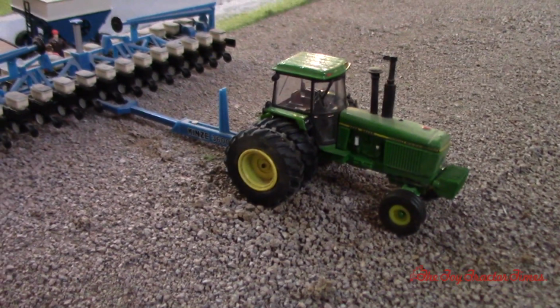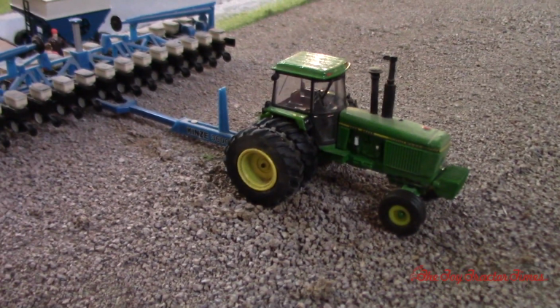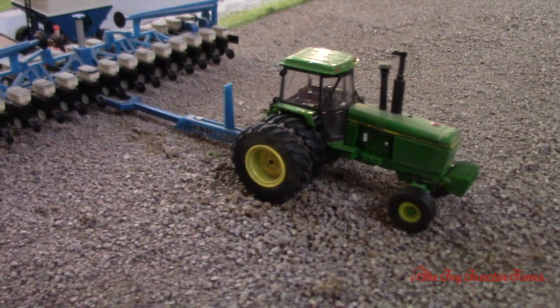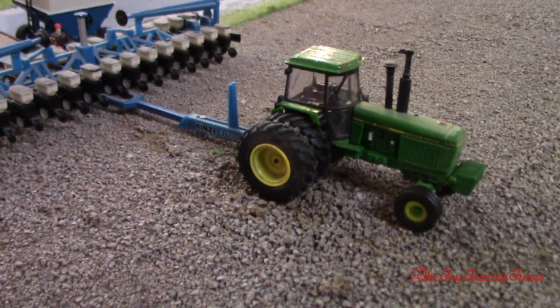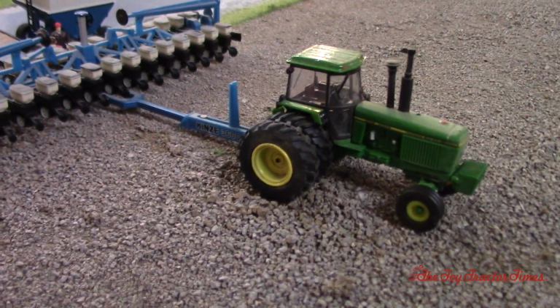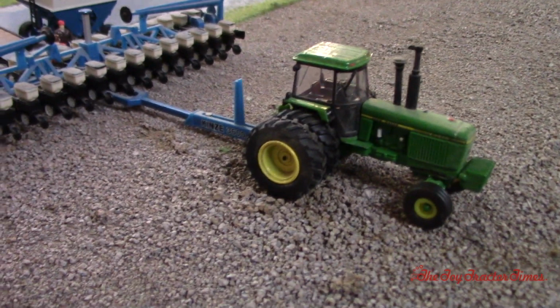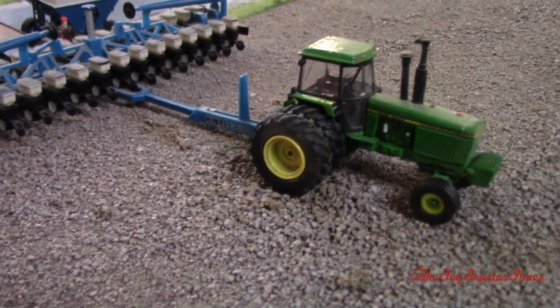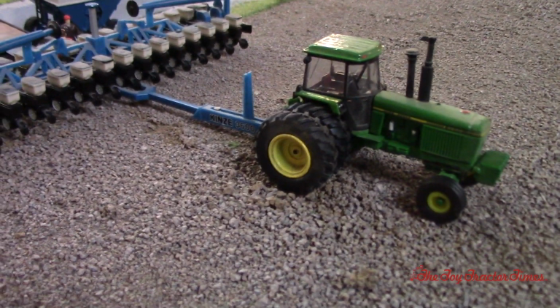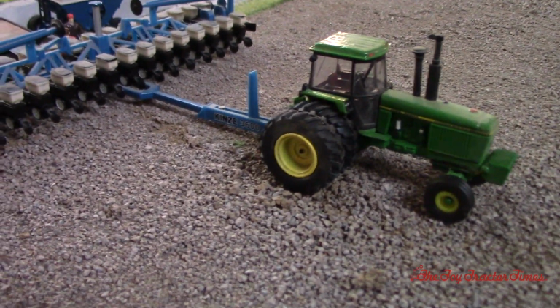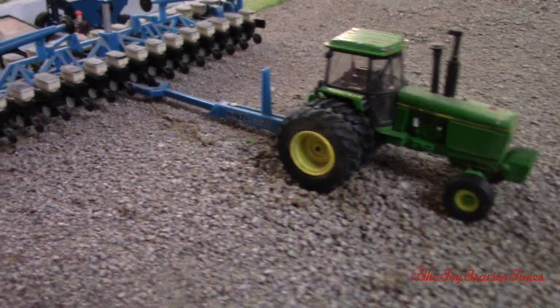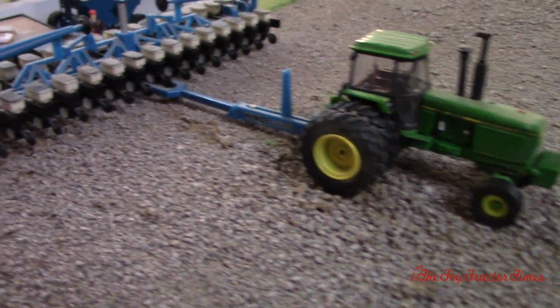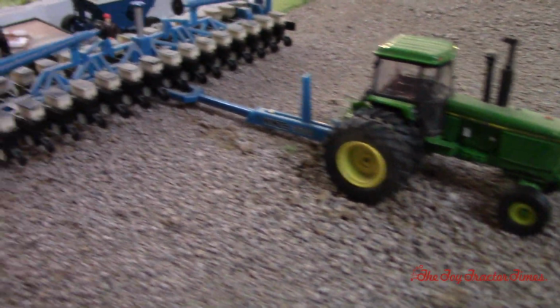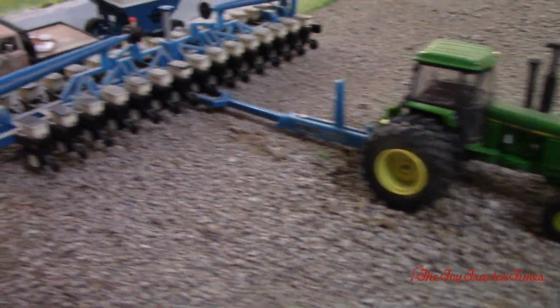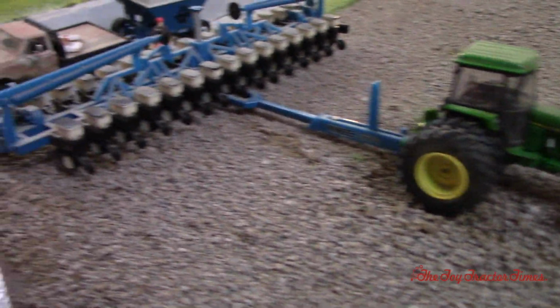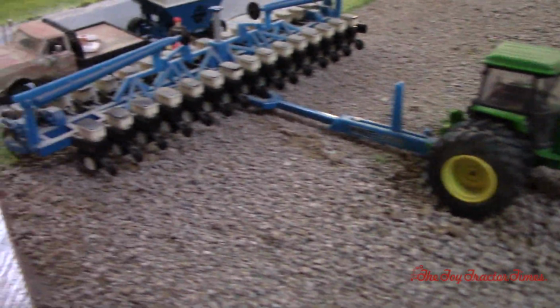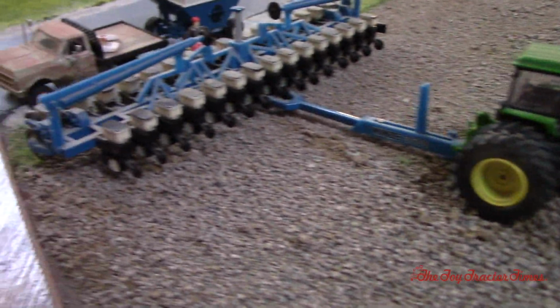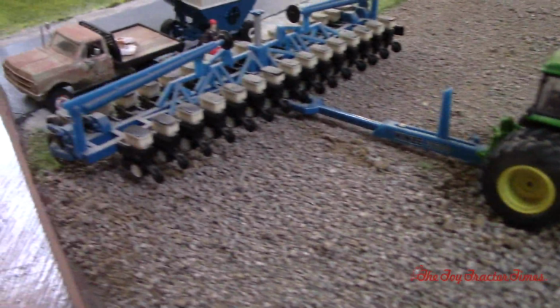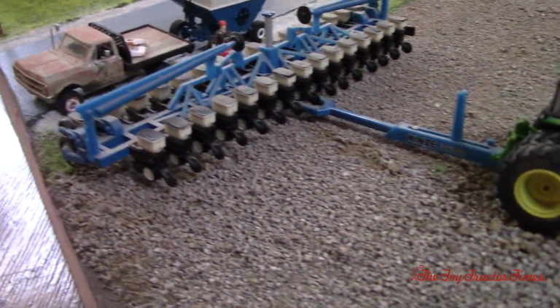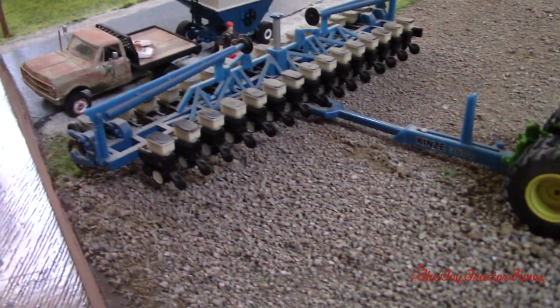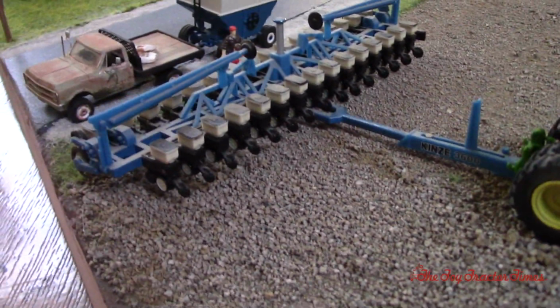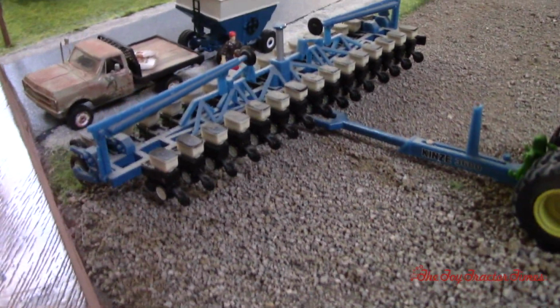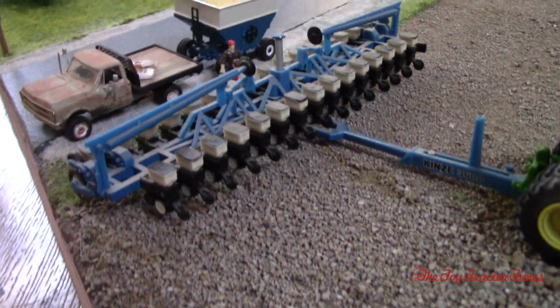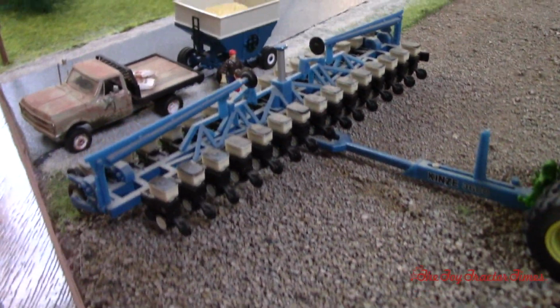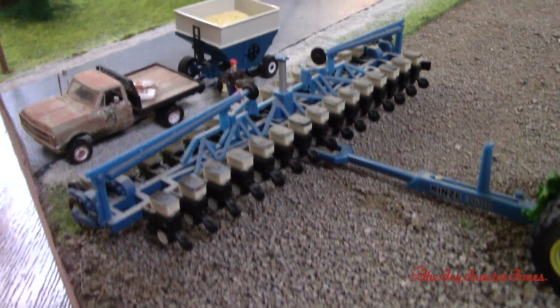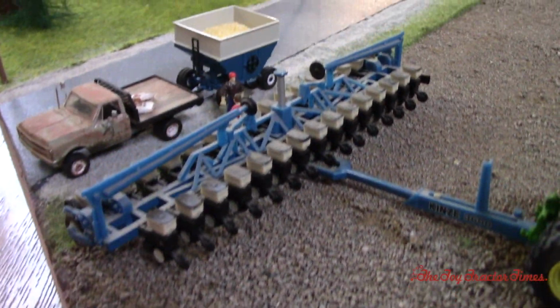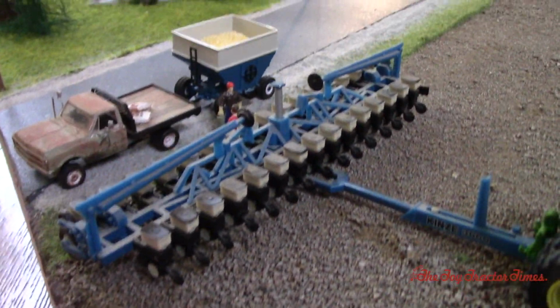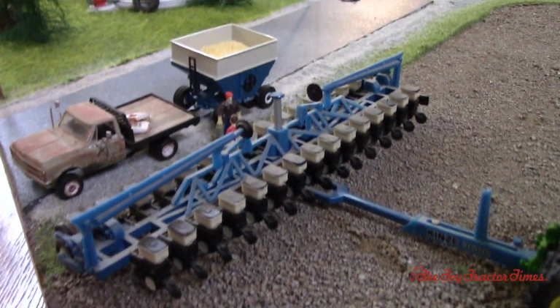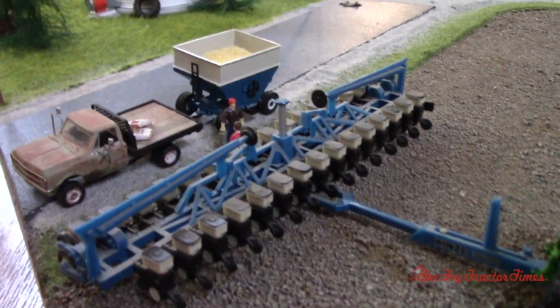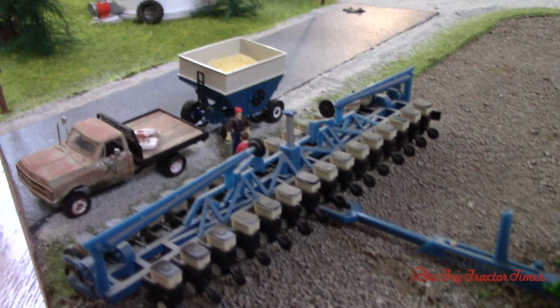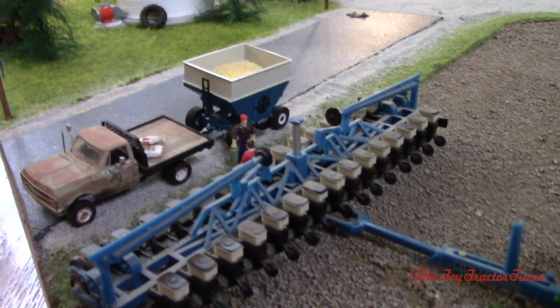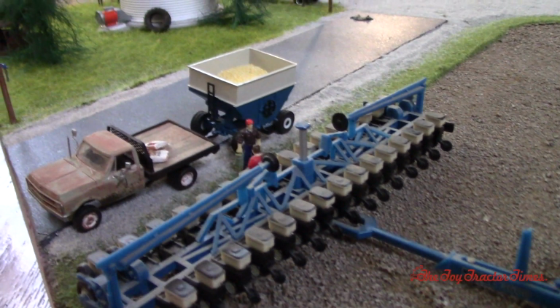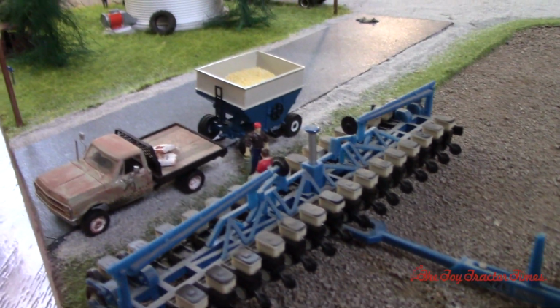The 4840 was 180 horsepower, introduced in '78. And we've got the Kinsey twin-line planter.